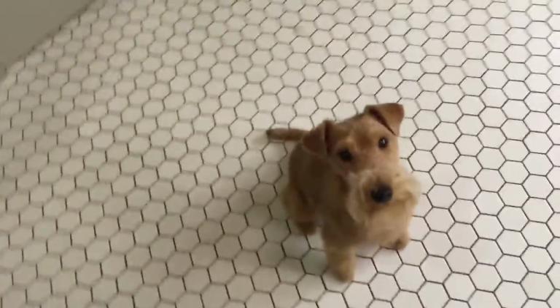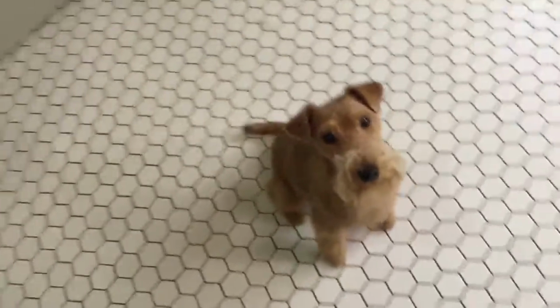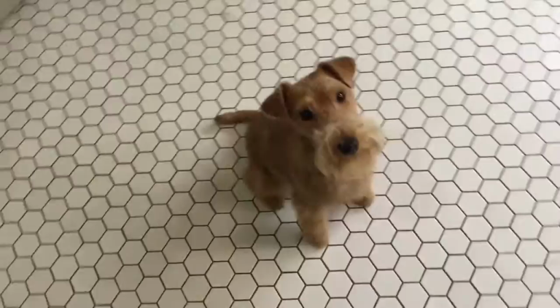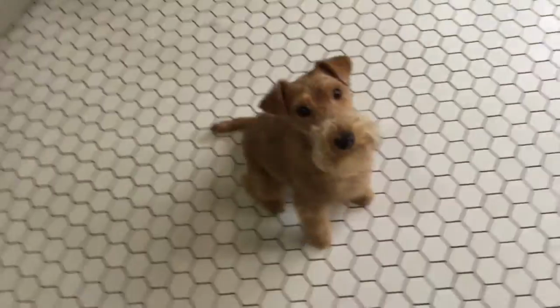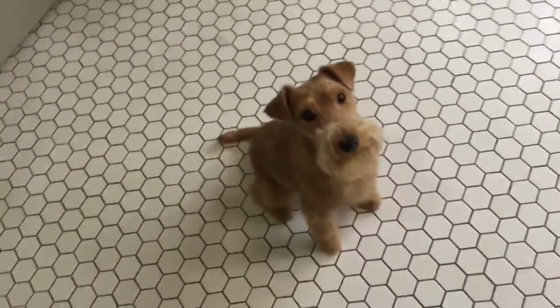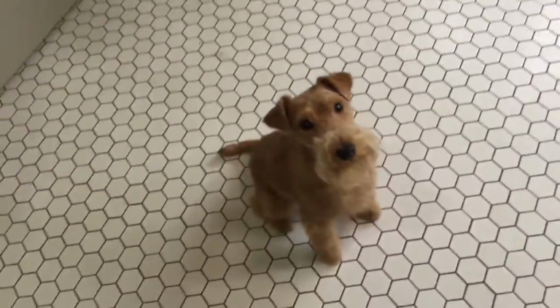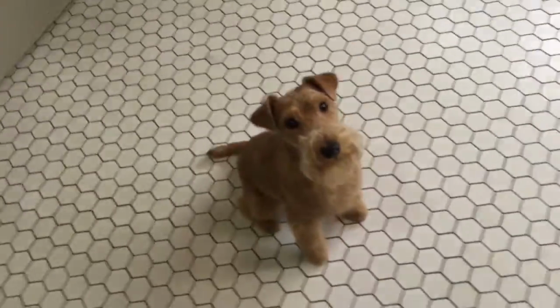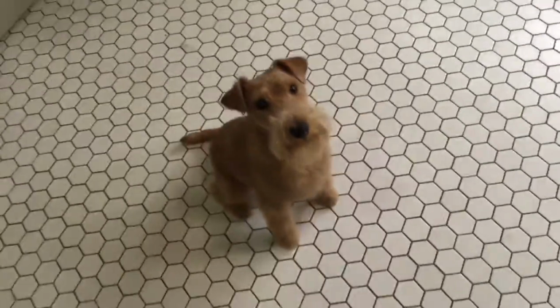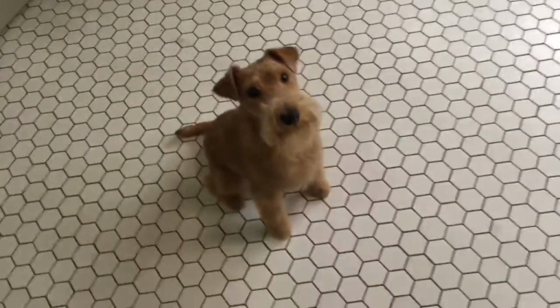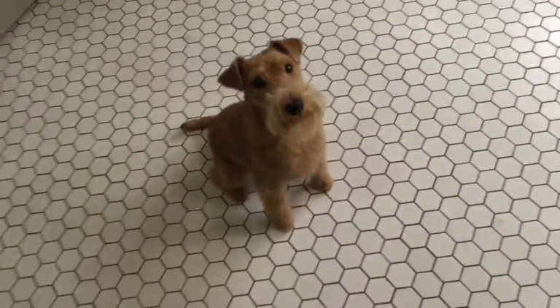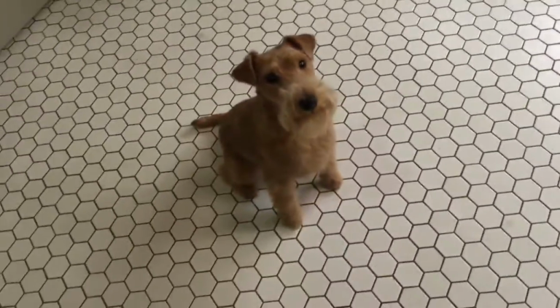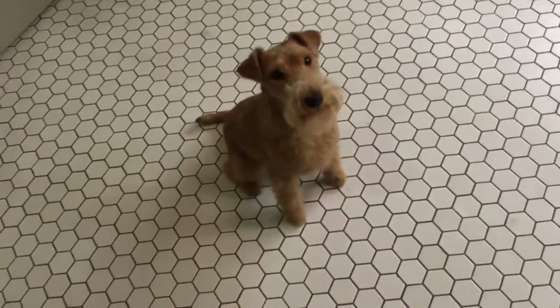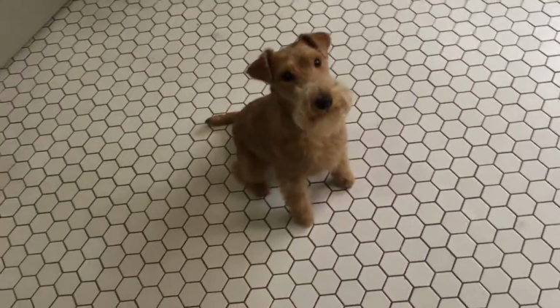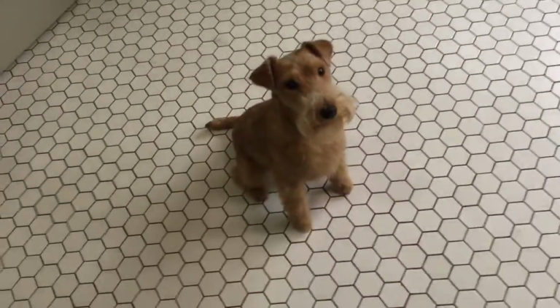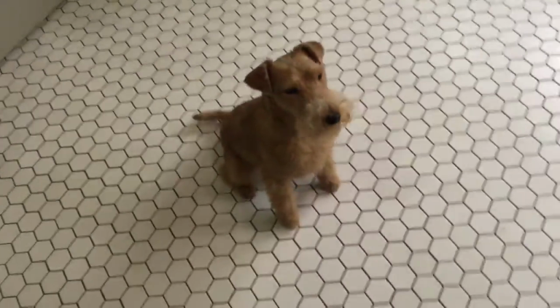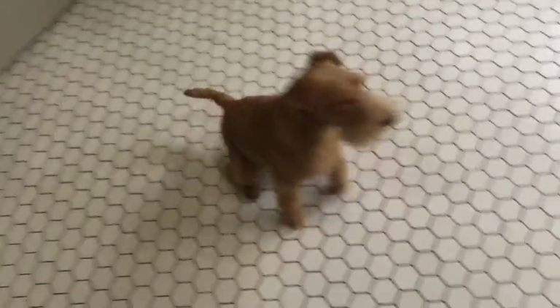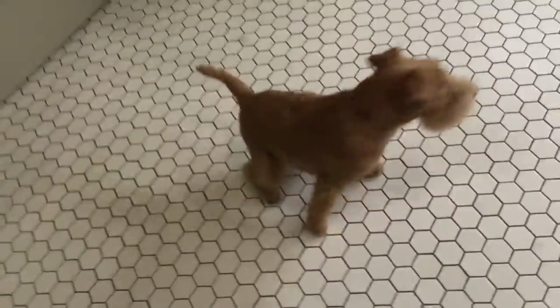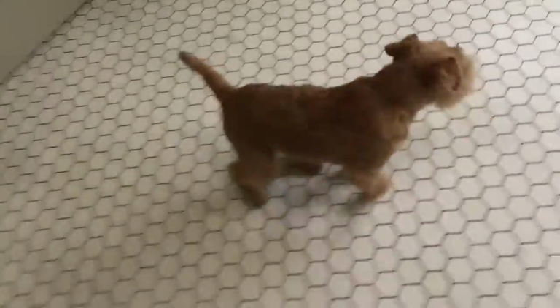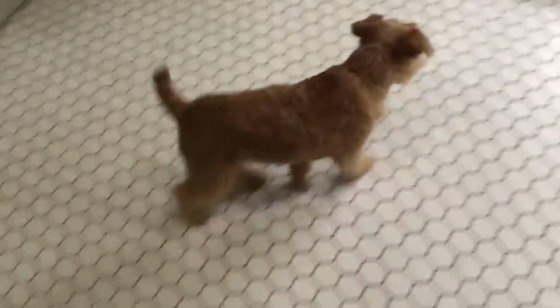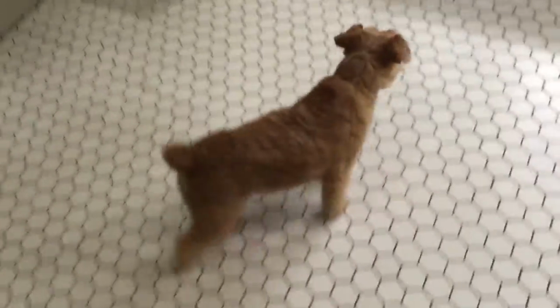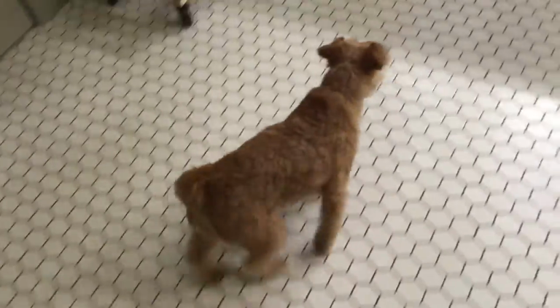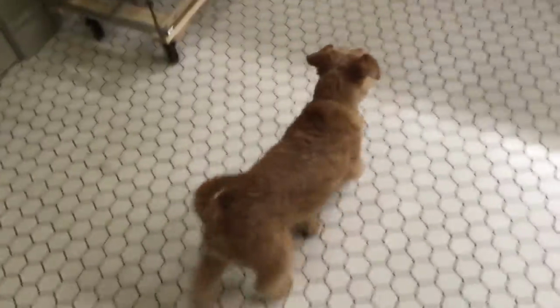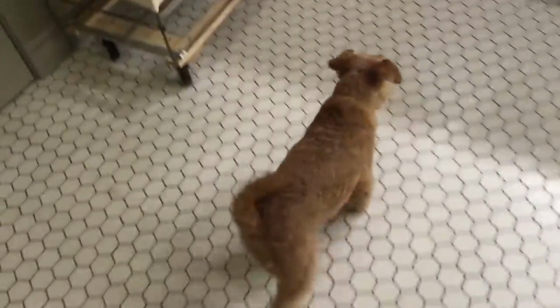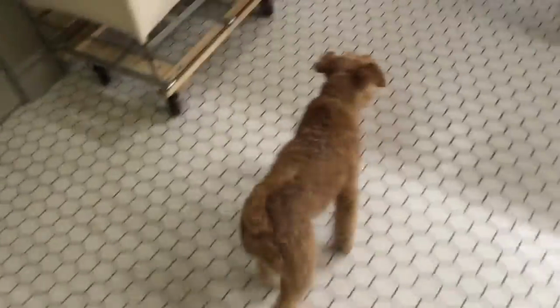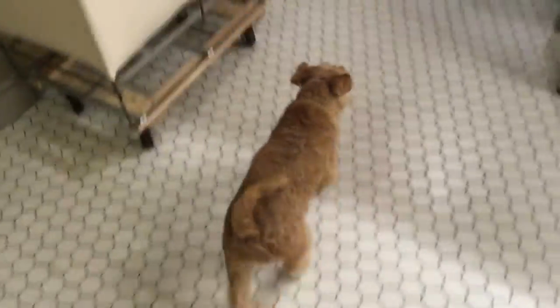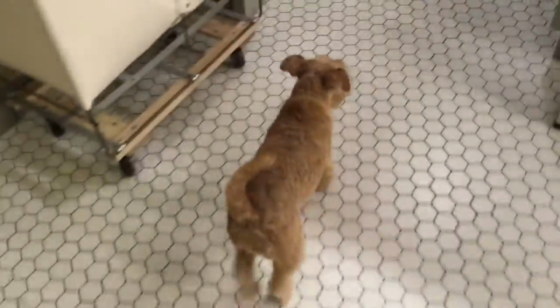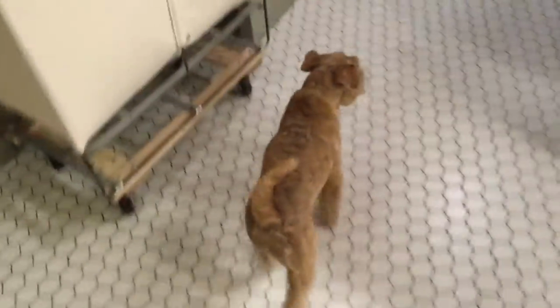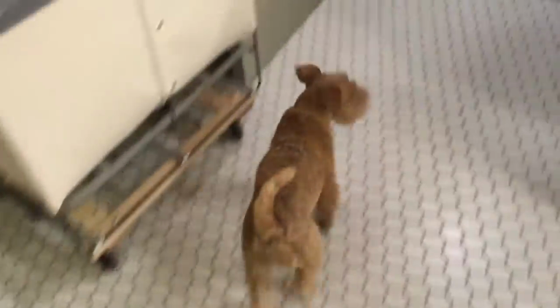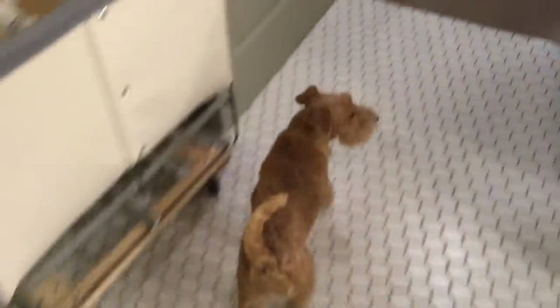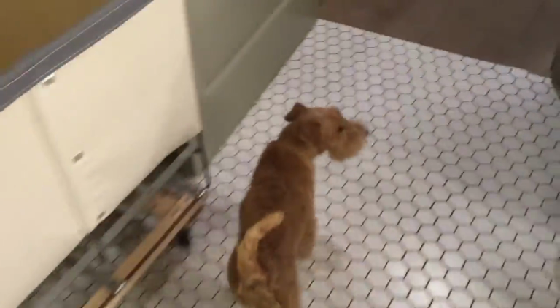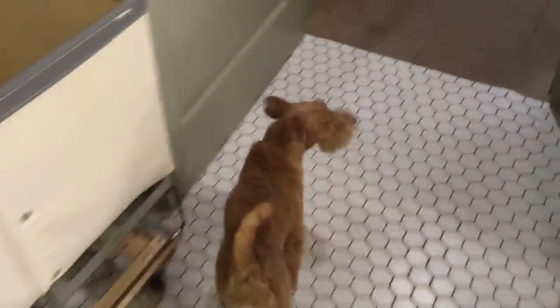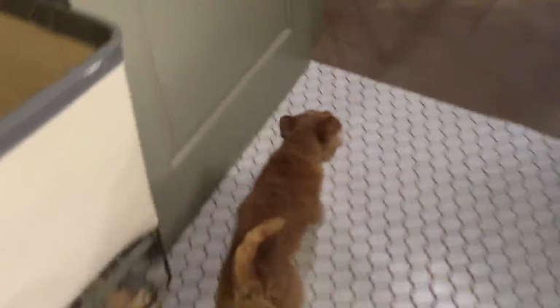I guess the moral of the story is if you've got a hand stripped dog, it has to be done often.